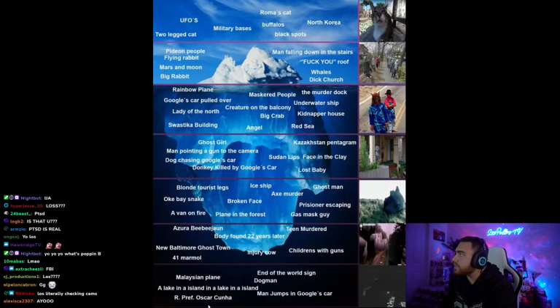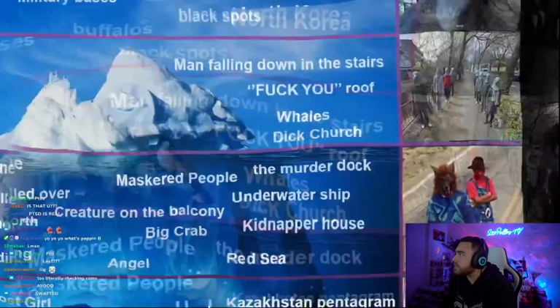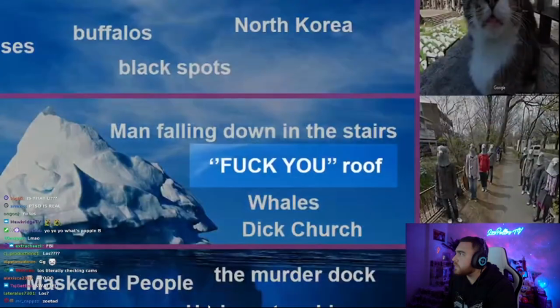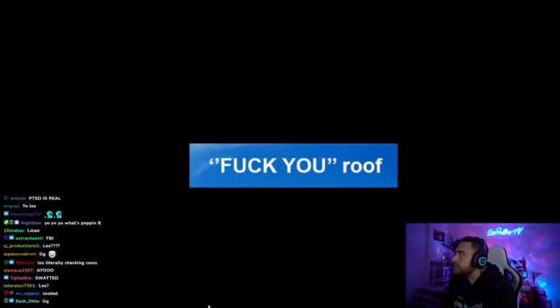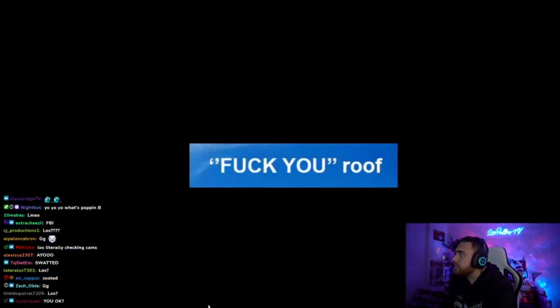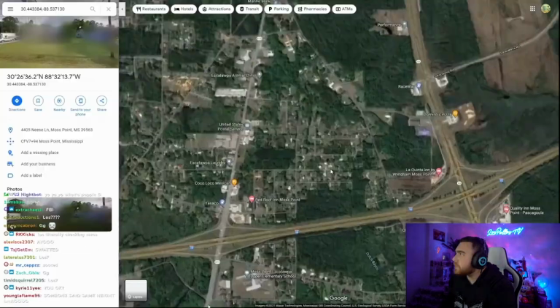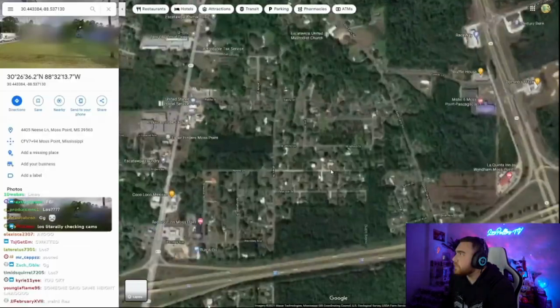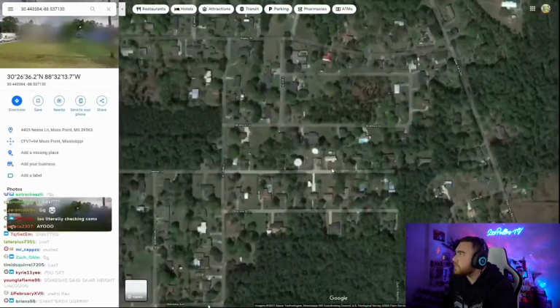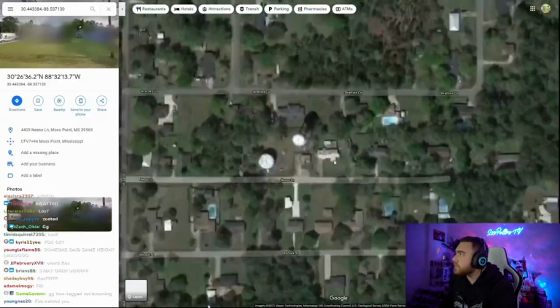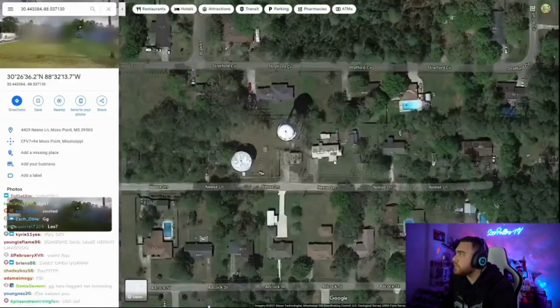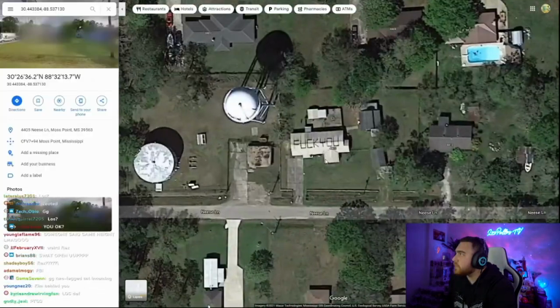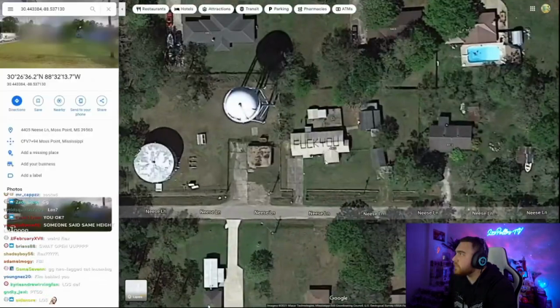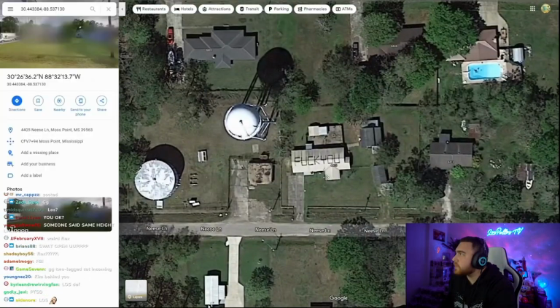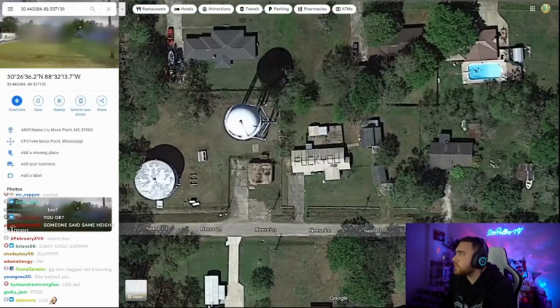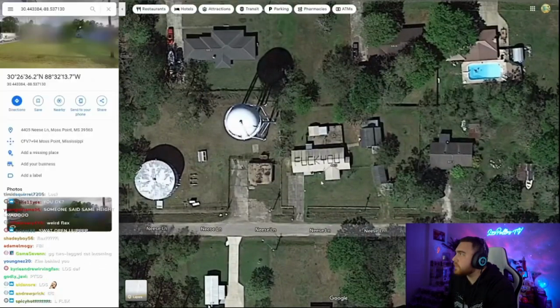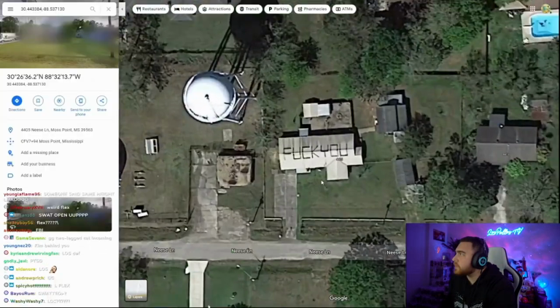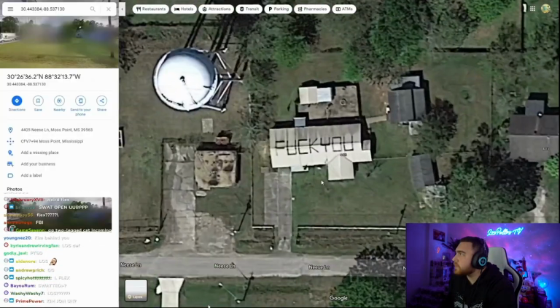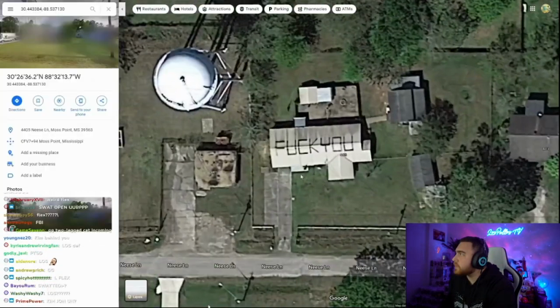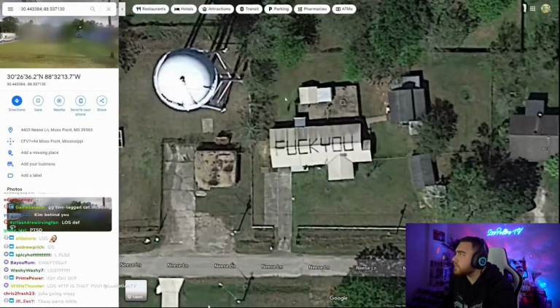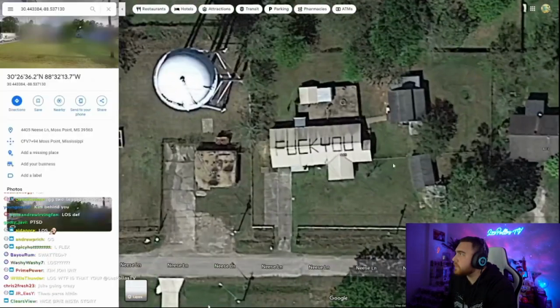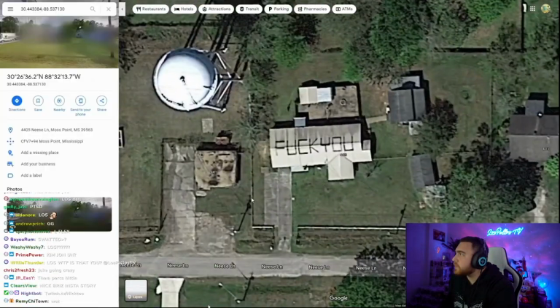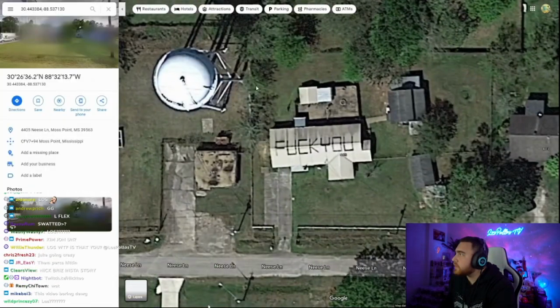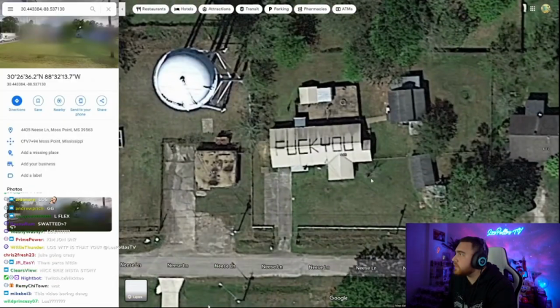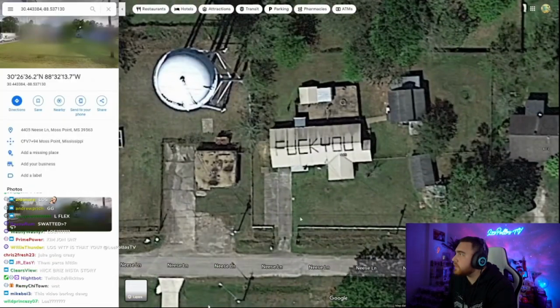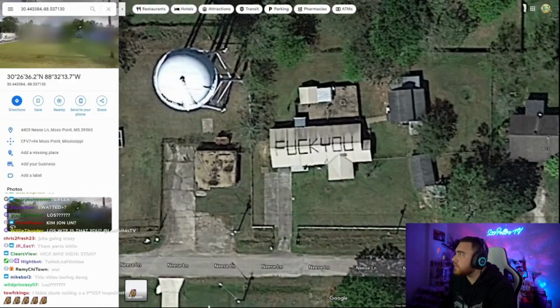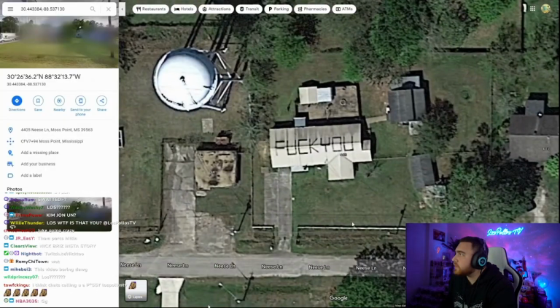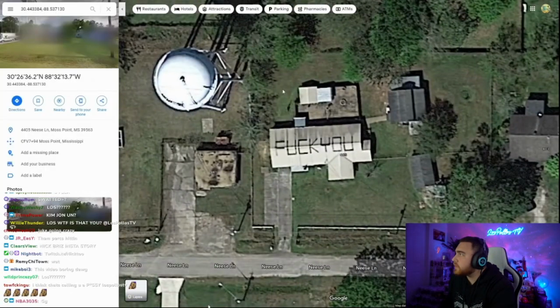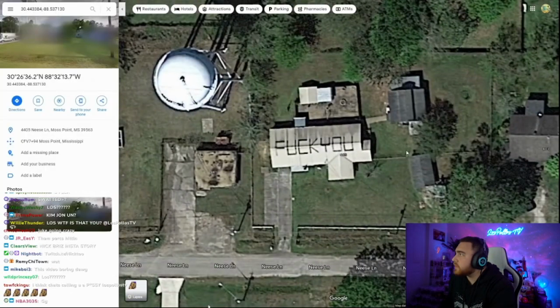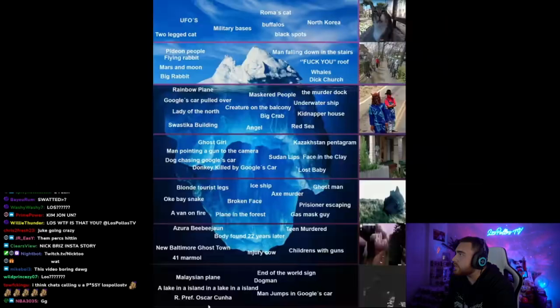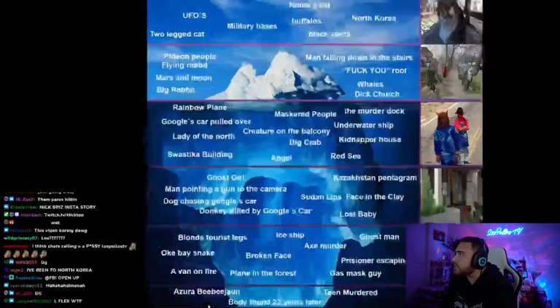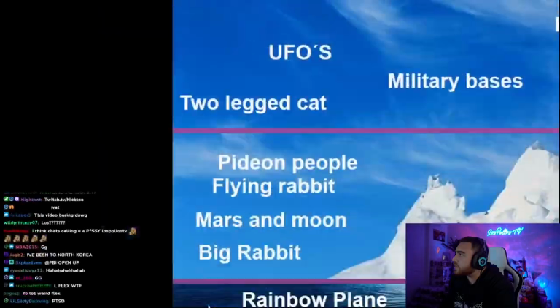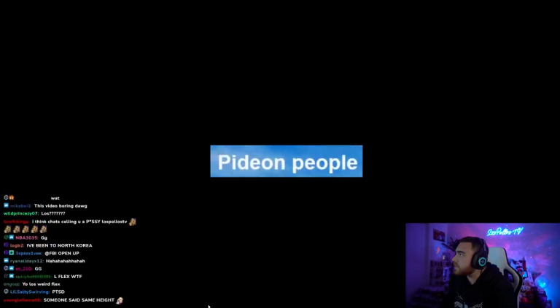Fuck you, Roof. There's this house in Mississippi that just says "Fuck you" on the roof. There's not really a whole lot going on here. Pigeon people.